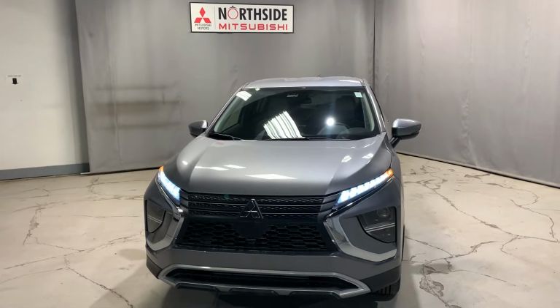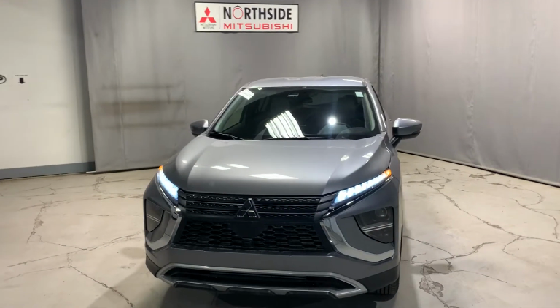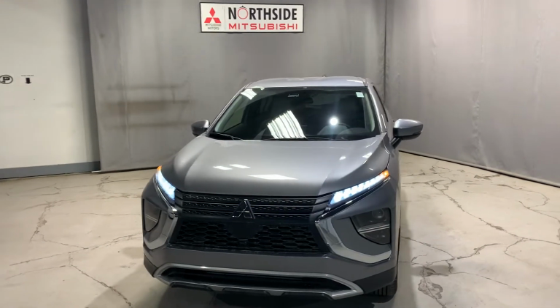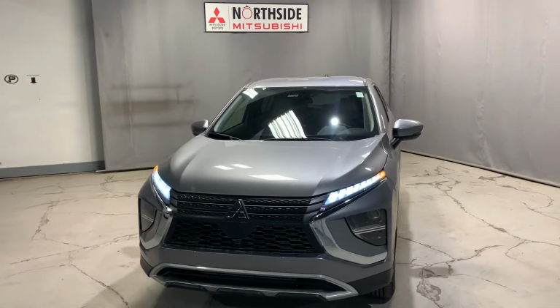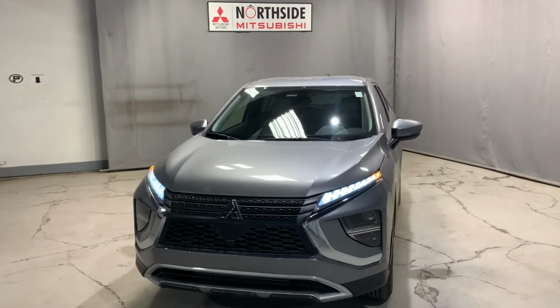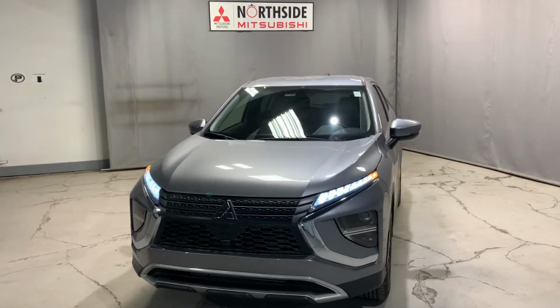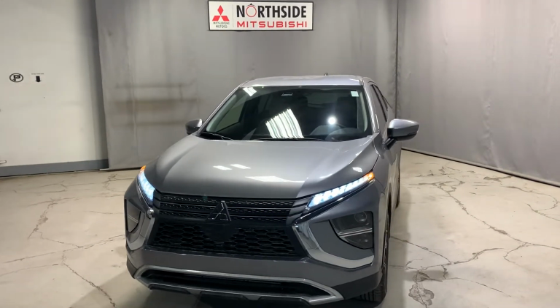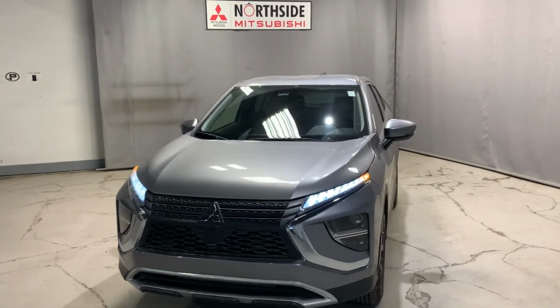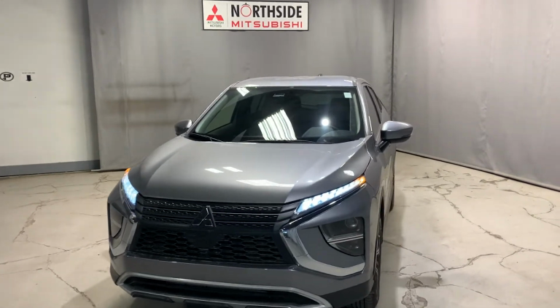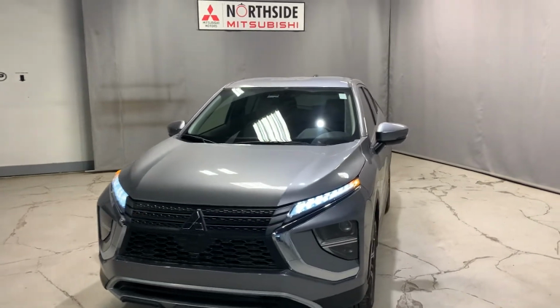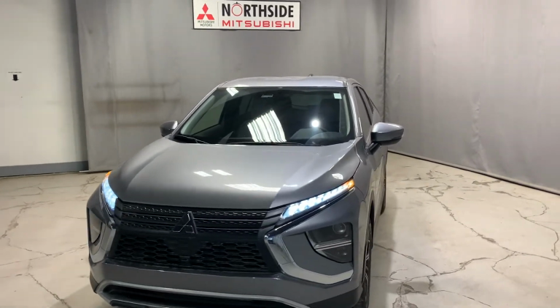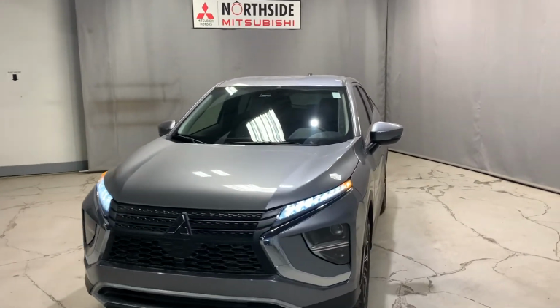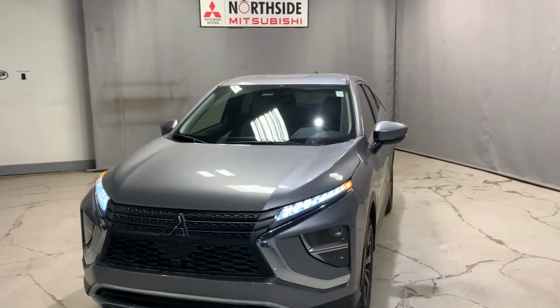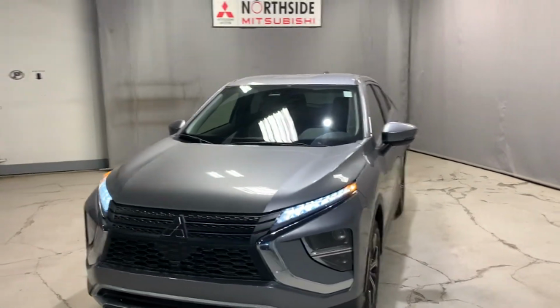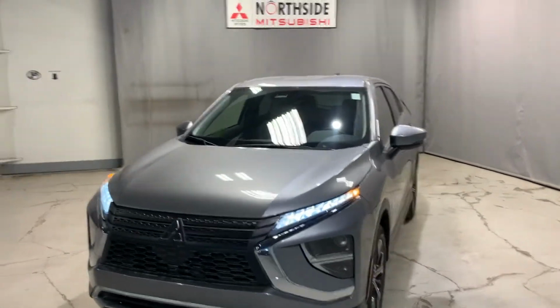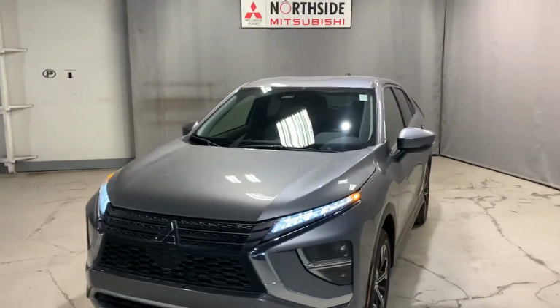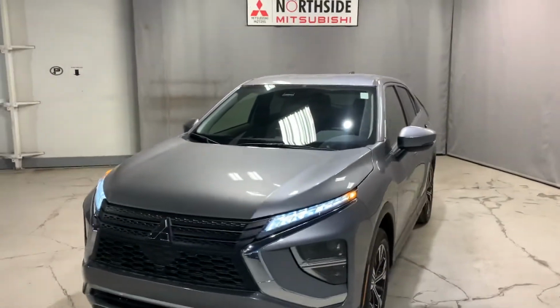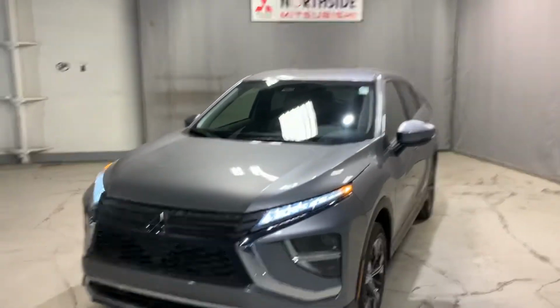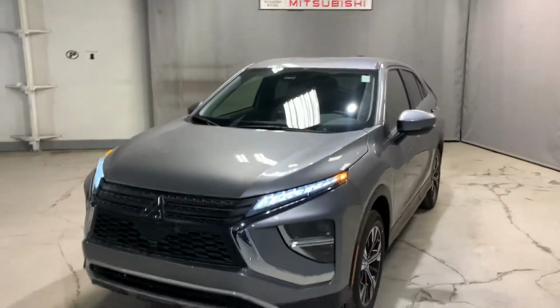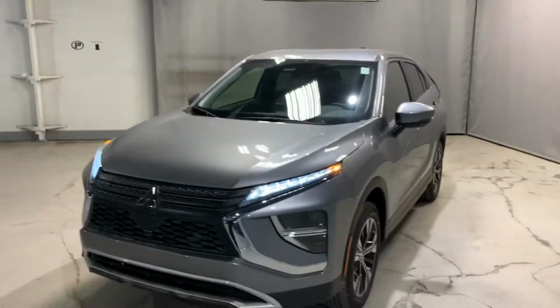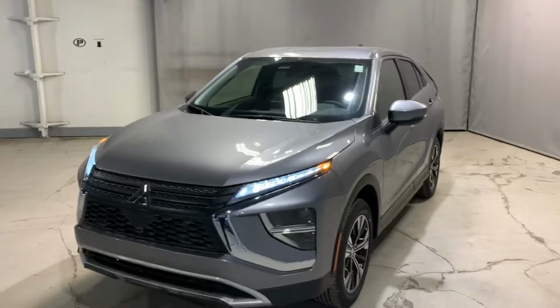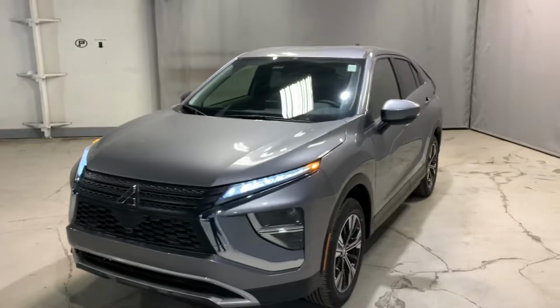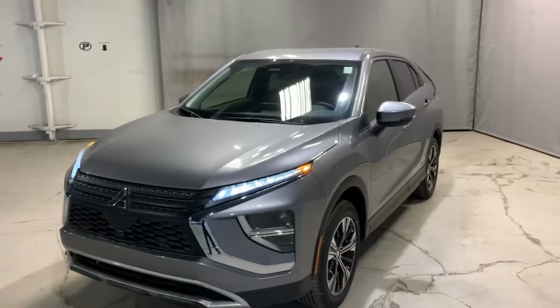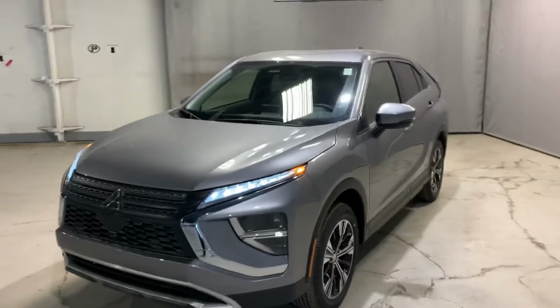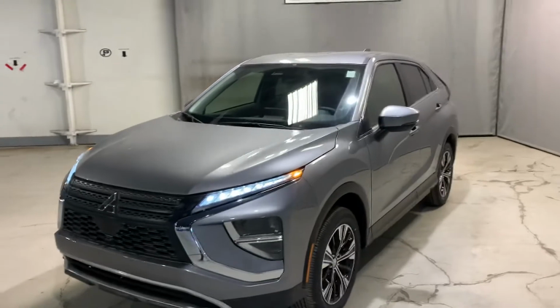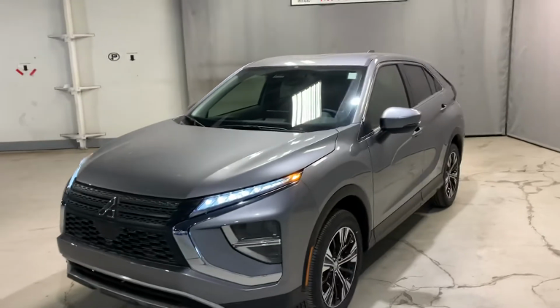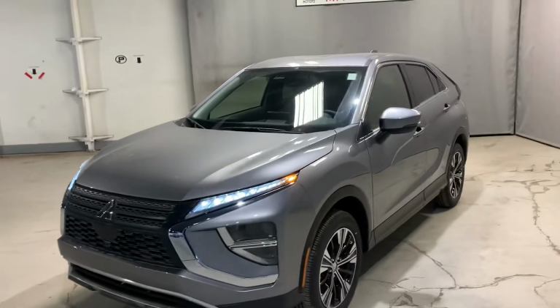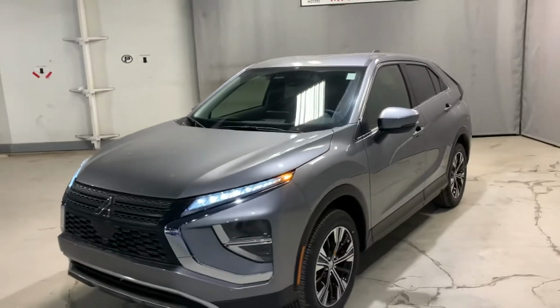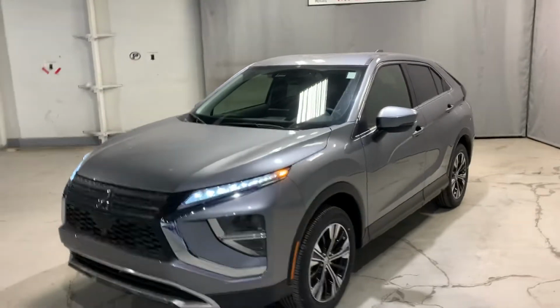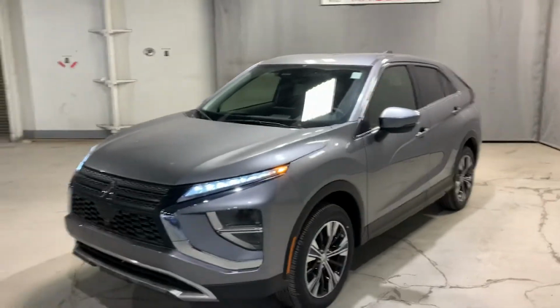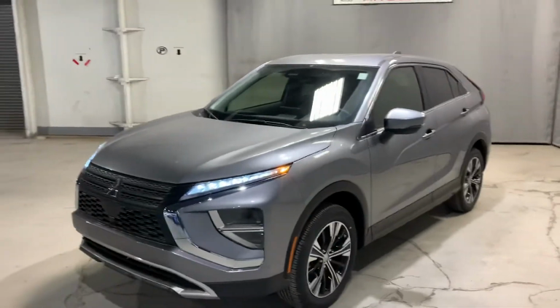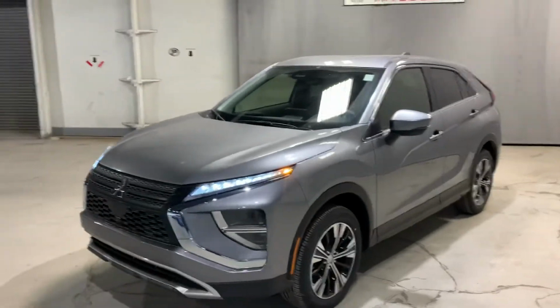Hey Joanne, it's Mike here from Roadside Mitsubishi. Here we have the brand new 2022 Eclipse Cross.